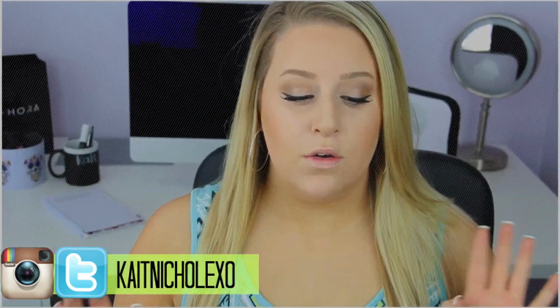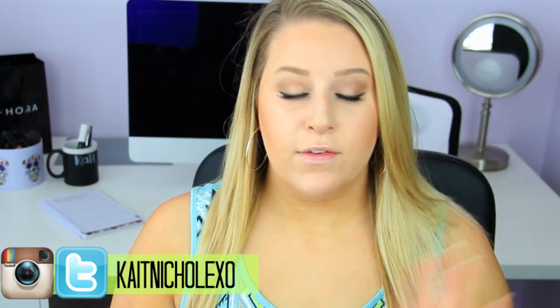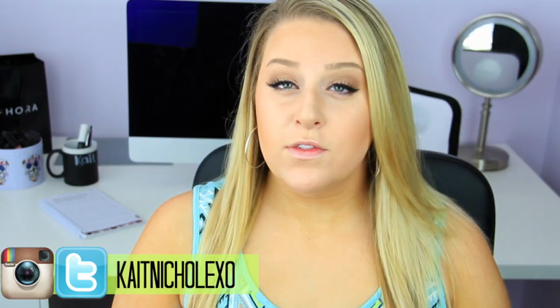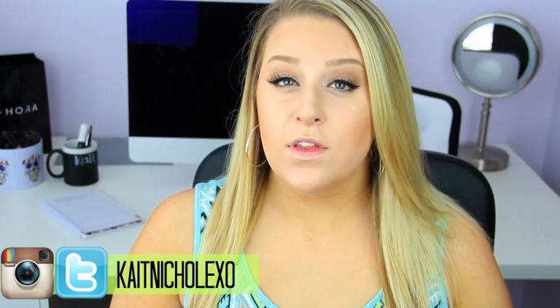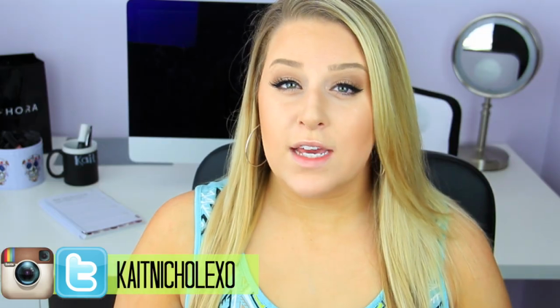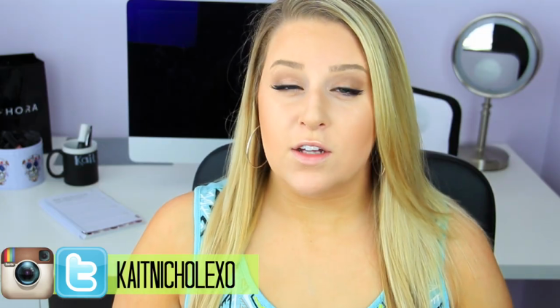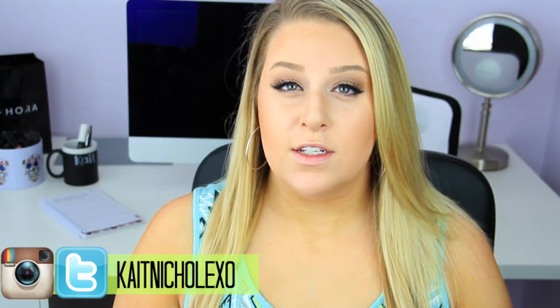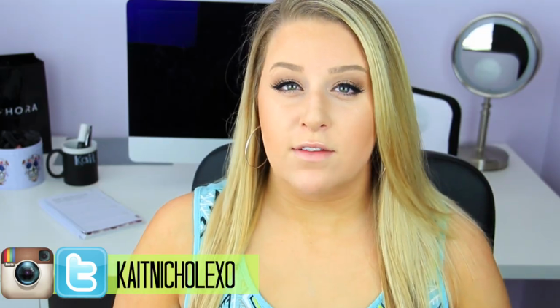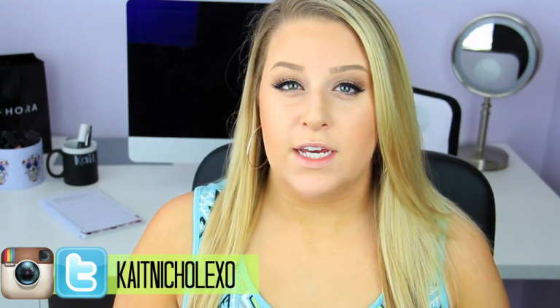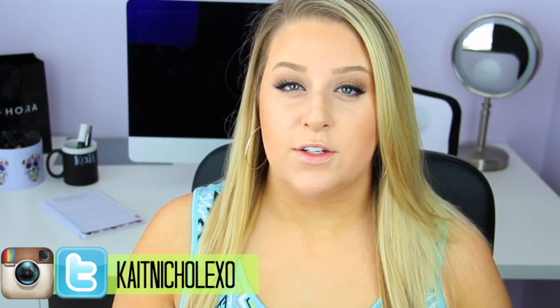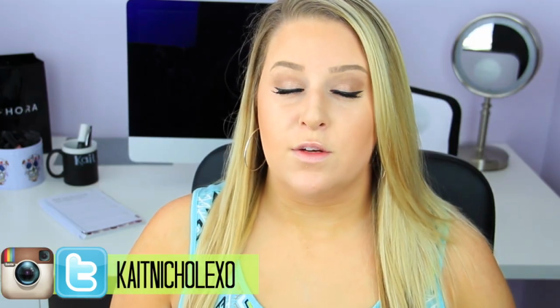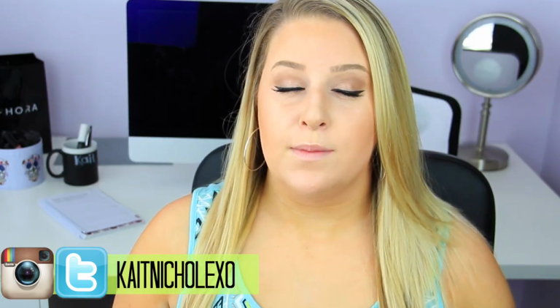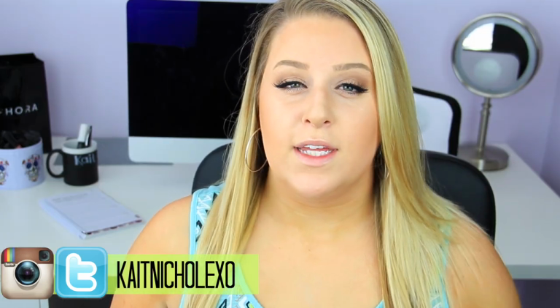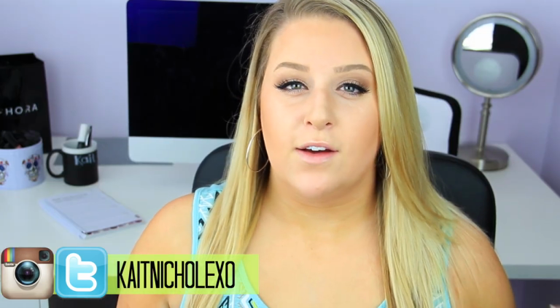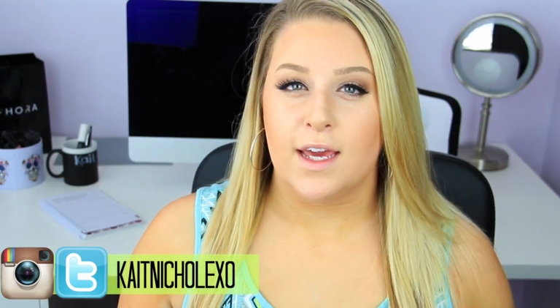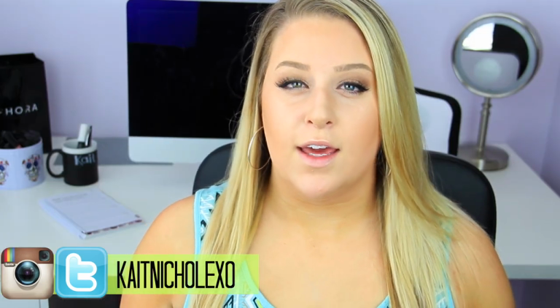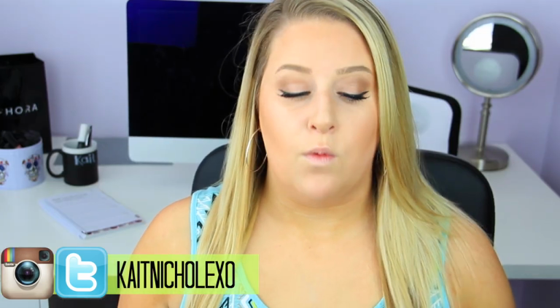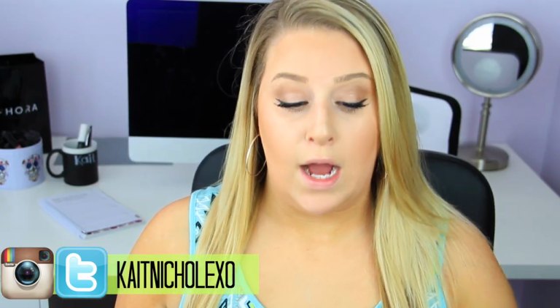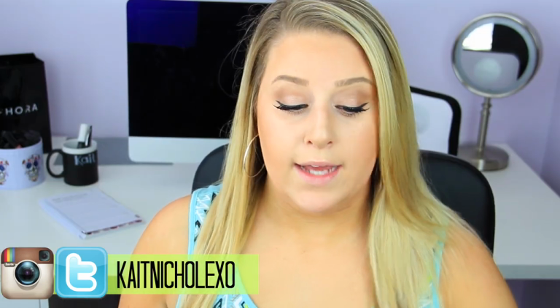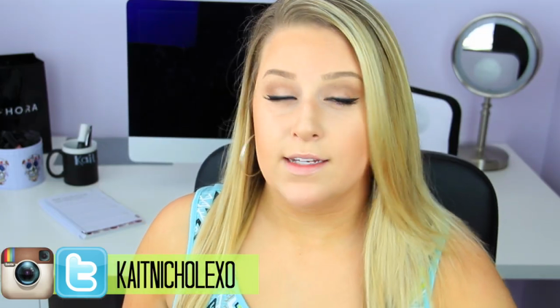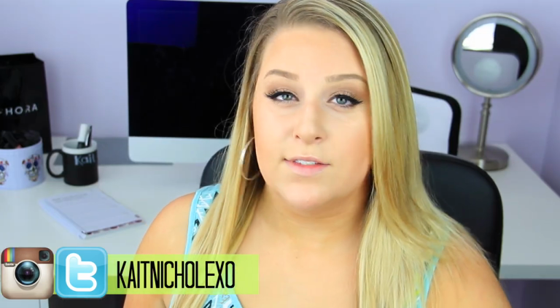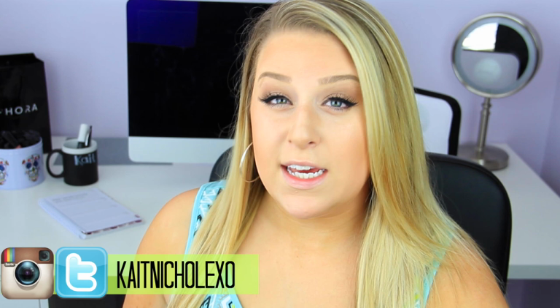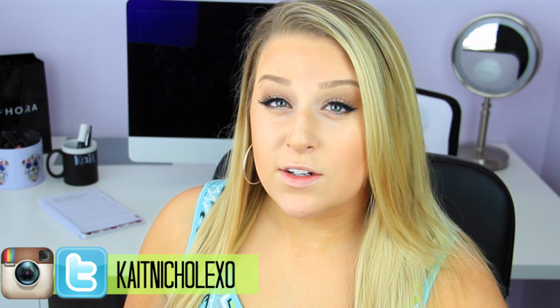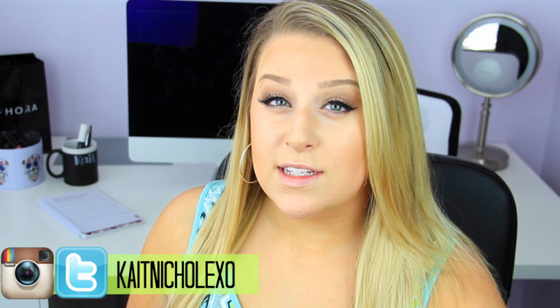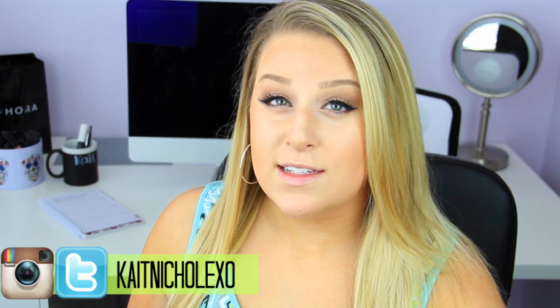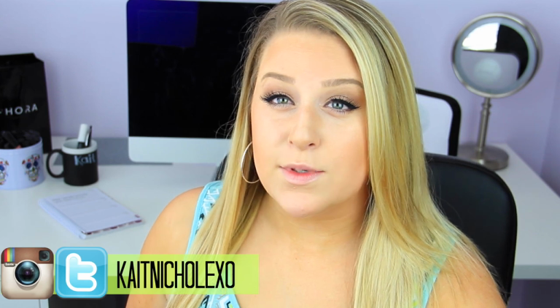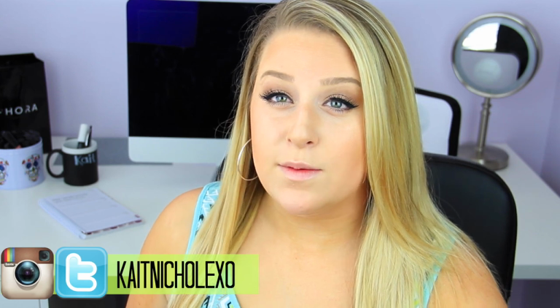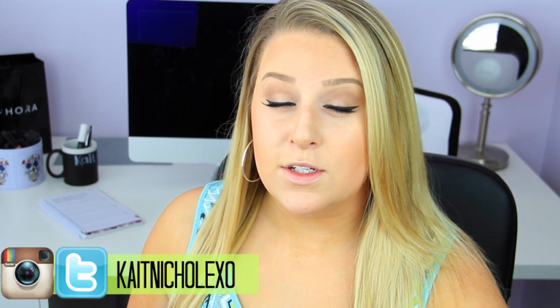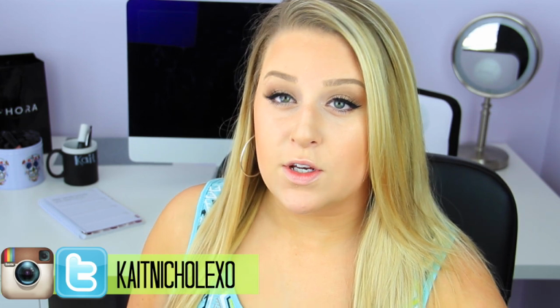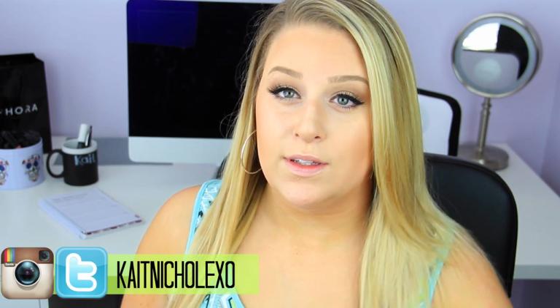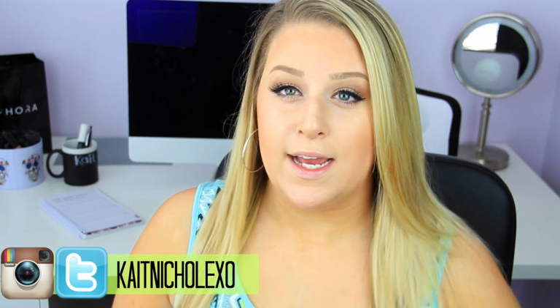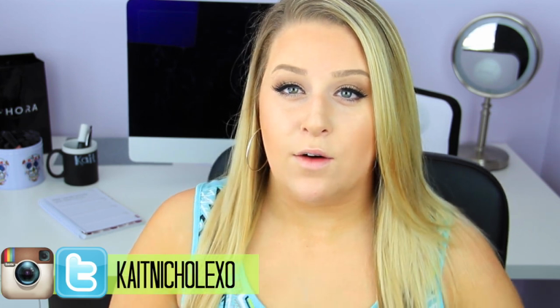So the first few things are self-tanners and you might be like, okay Kate, why self-tanners? It's summertime, you can just go and lay out.